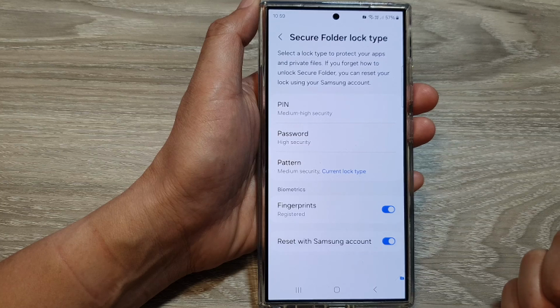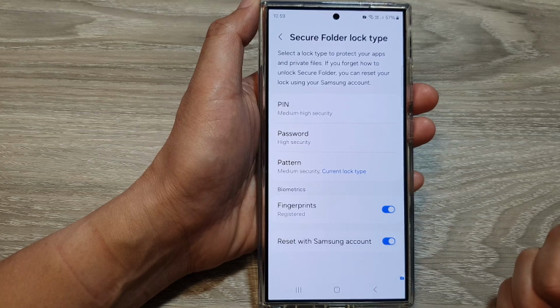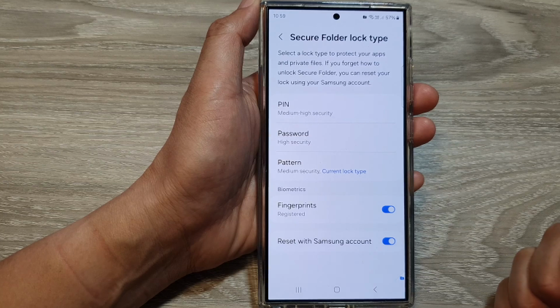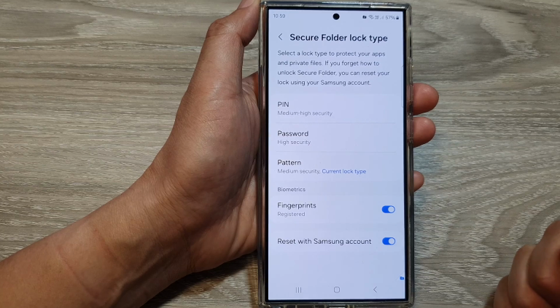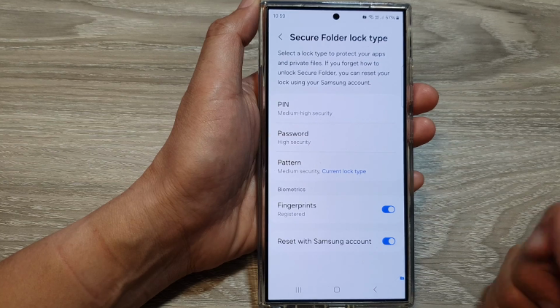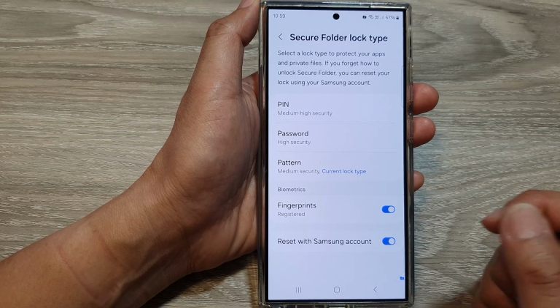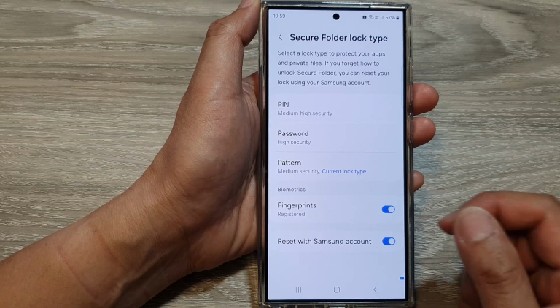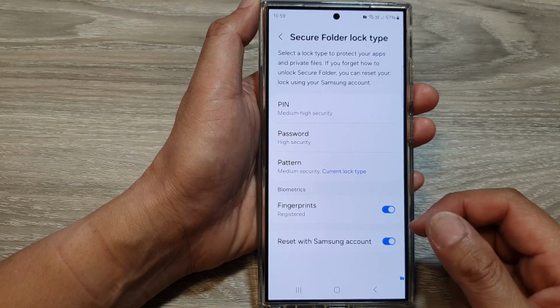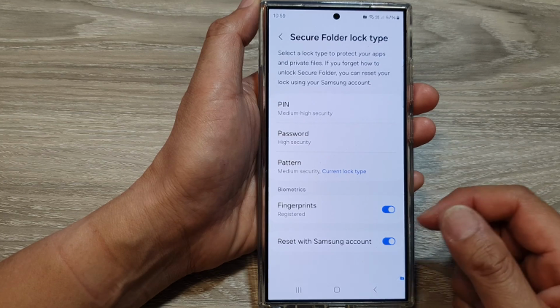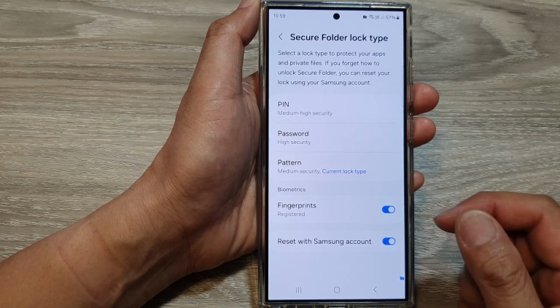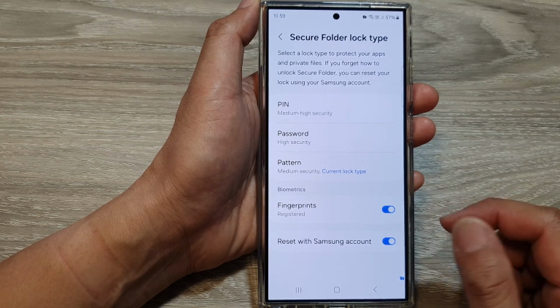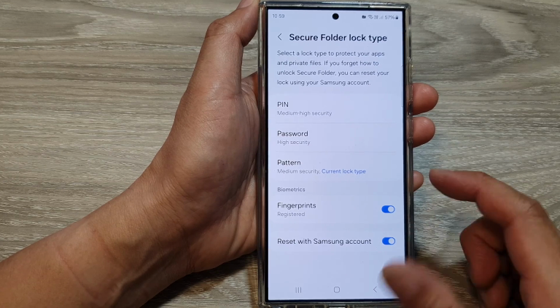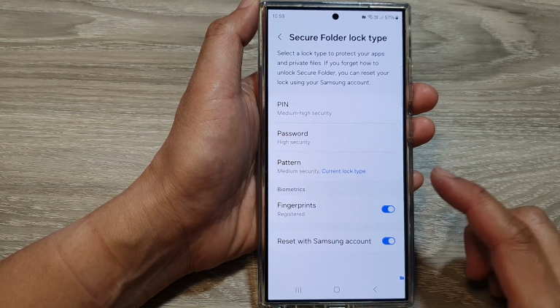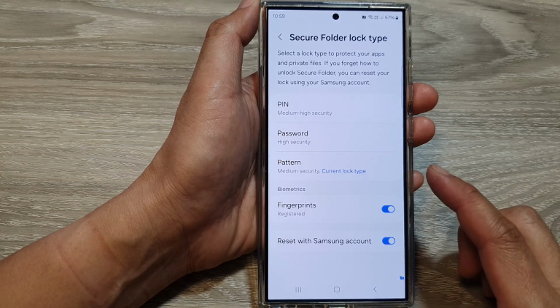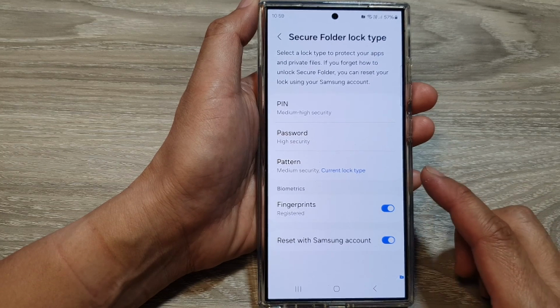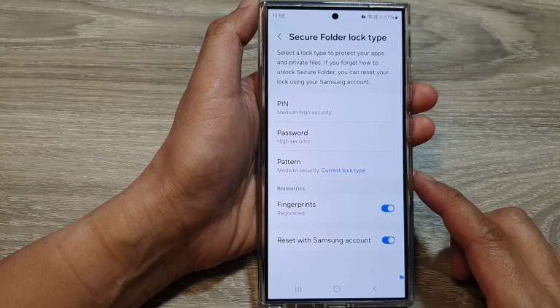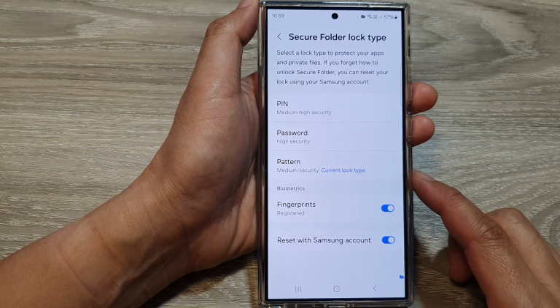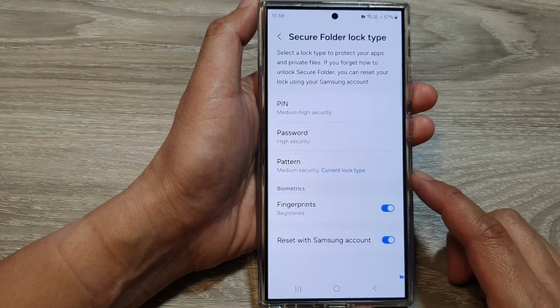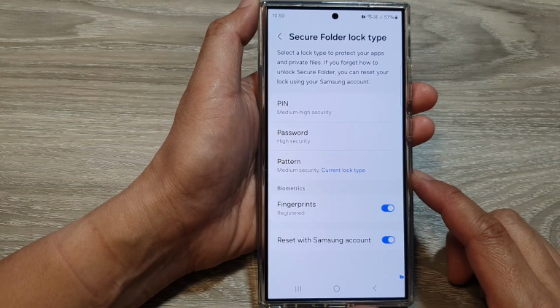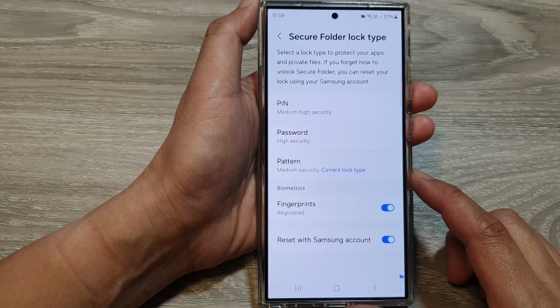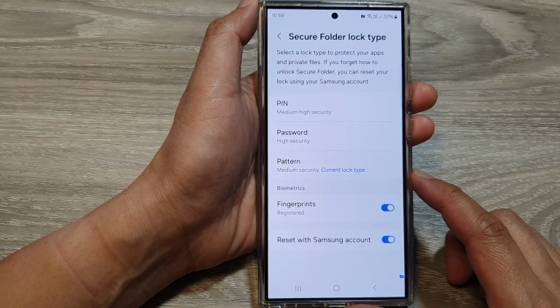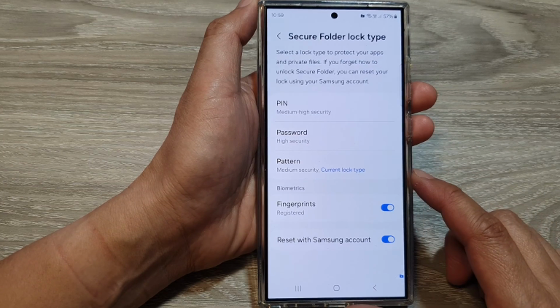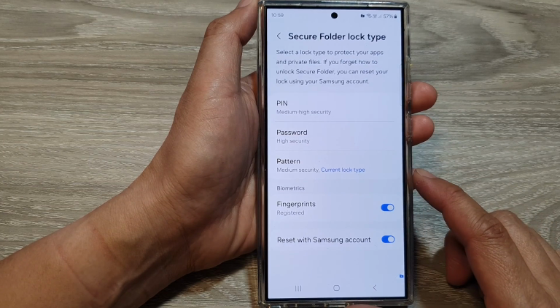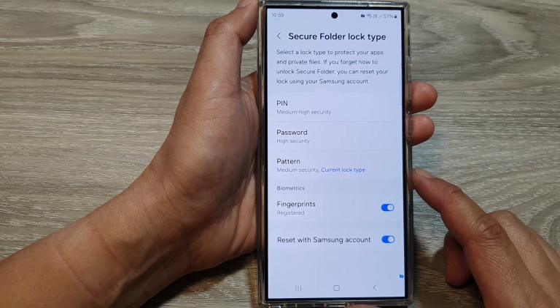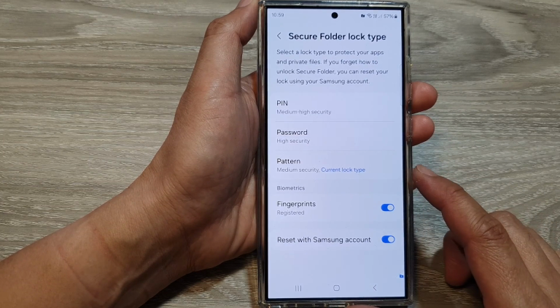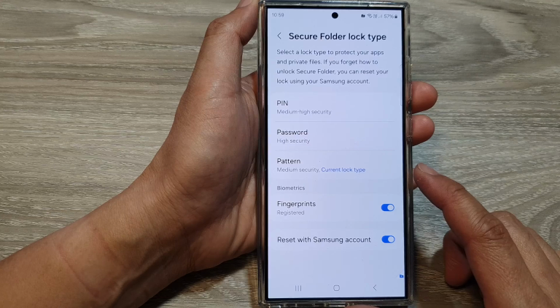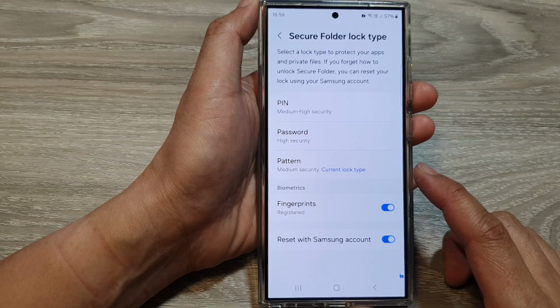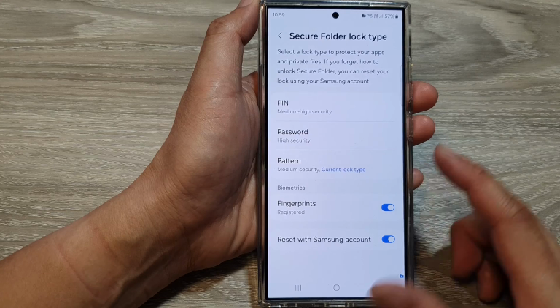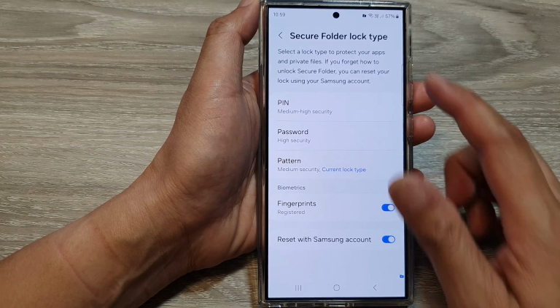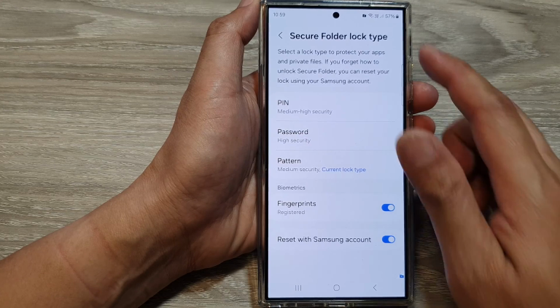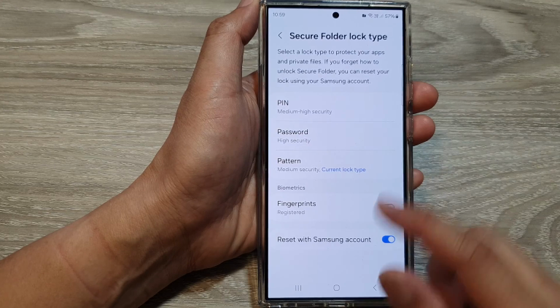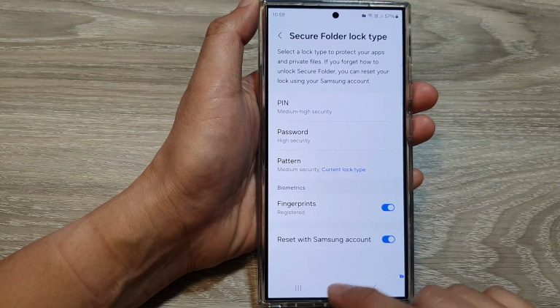And that's it. So that is how you can change the lock method for your secure folder.